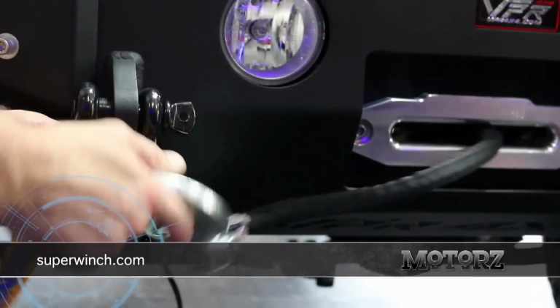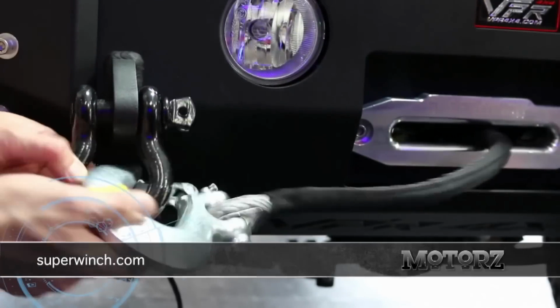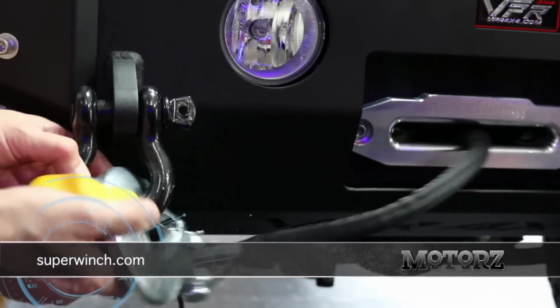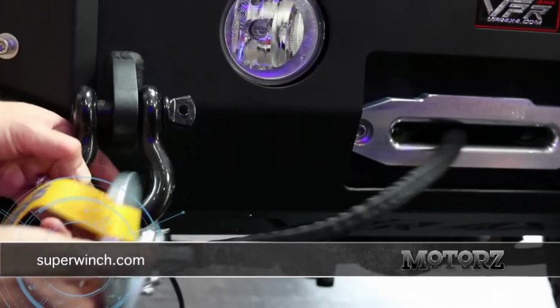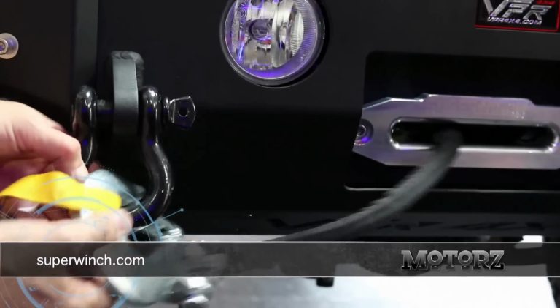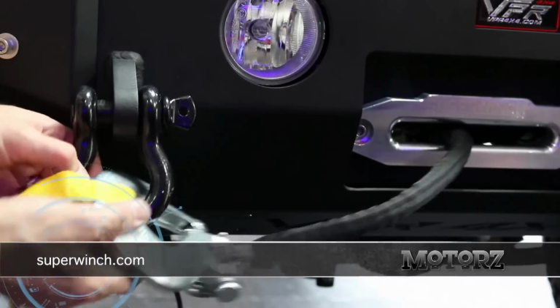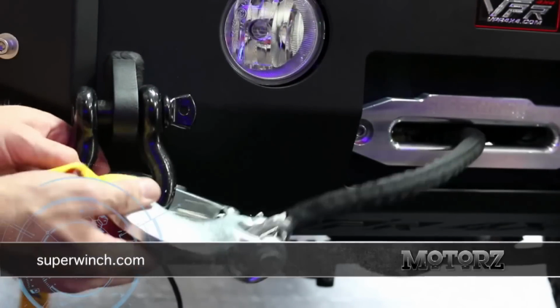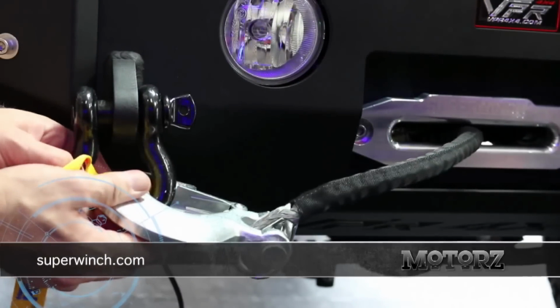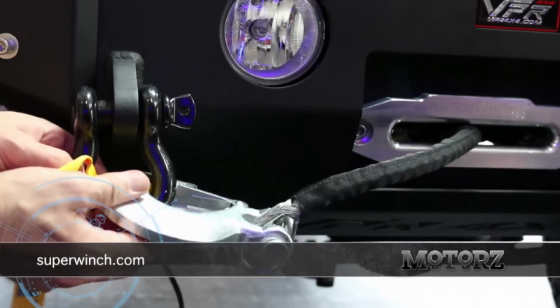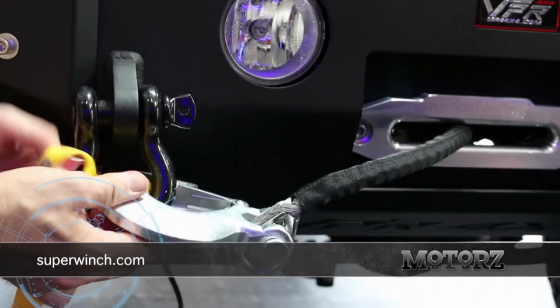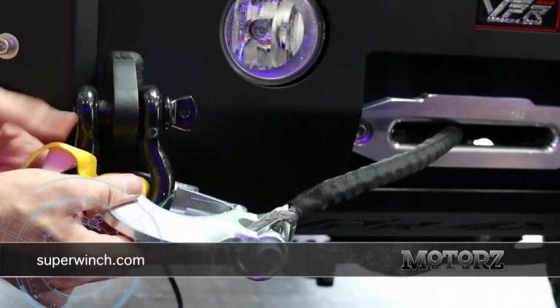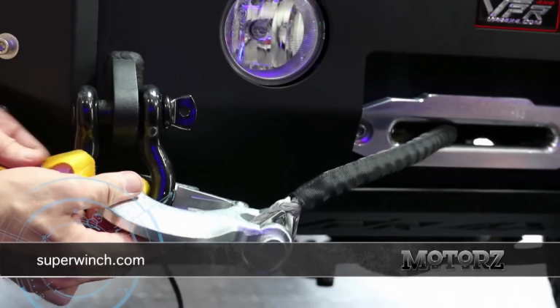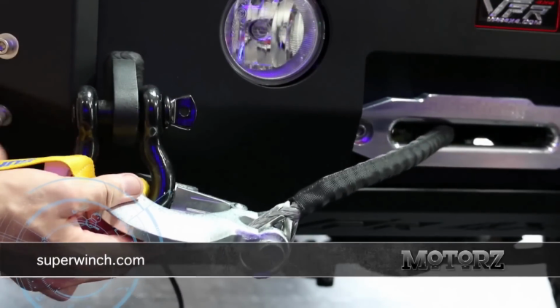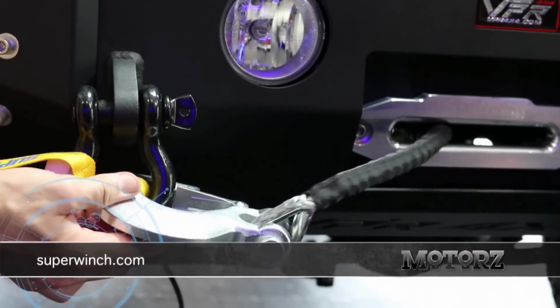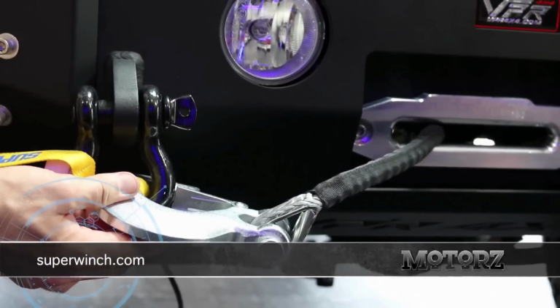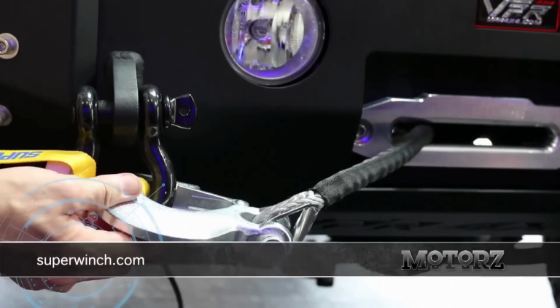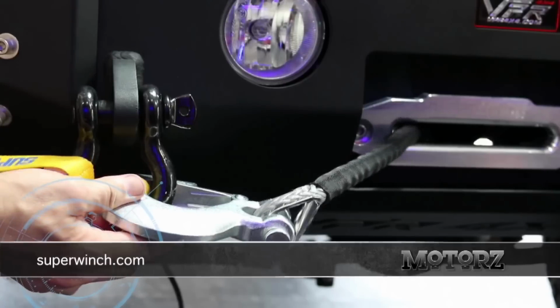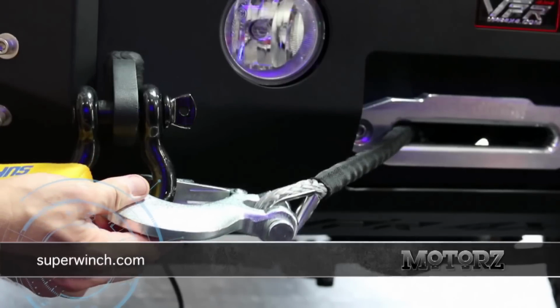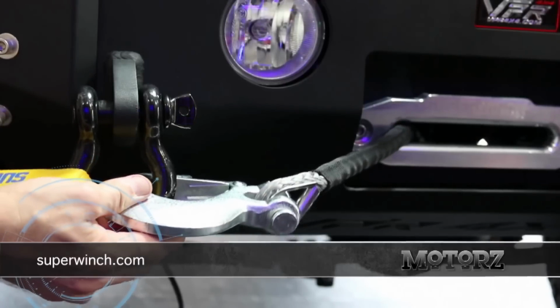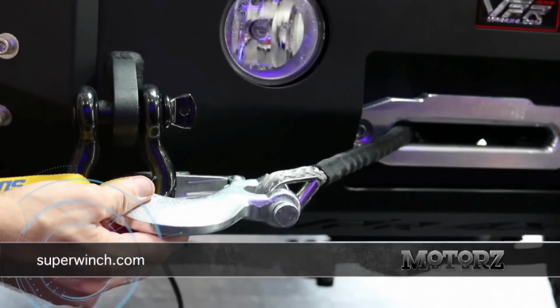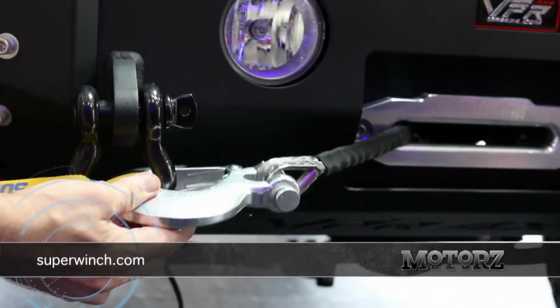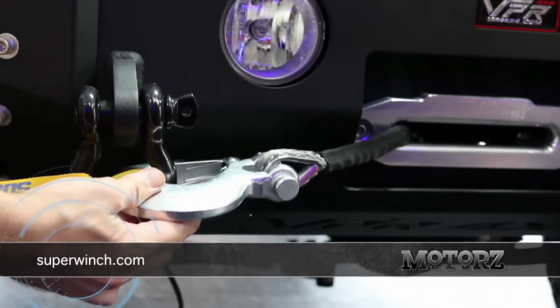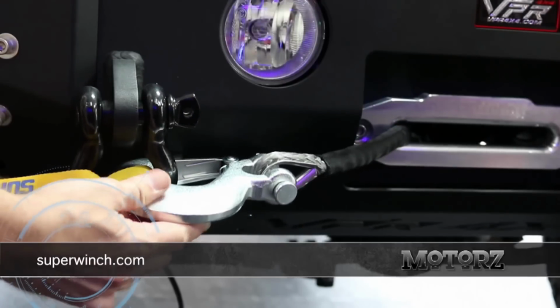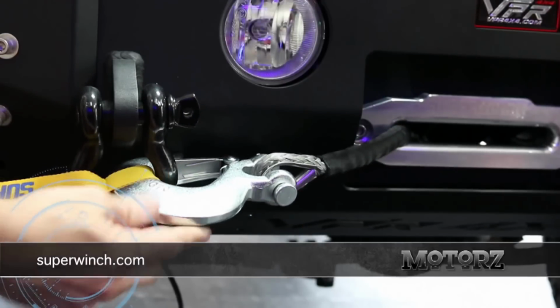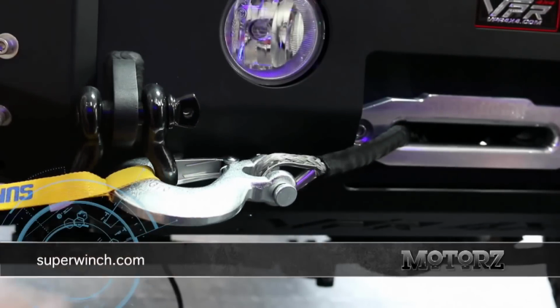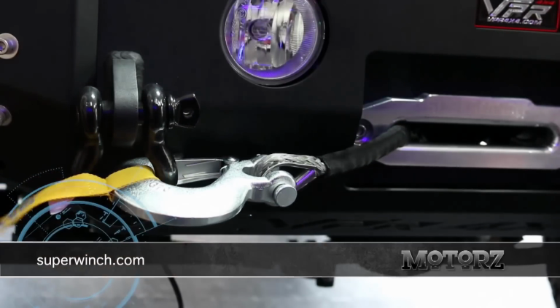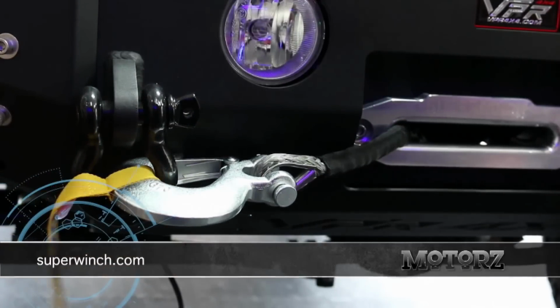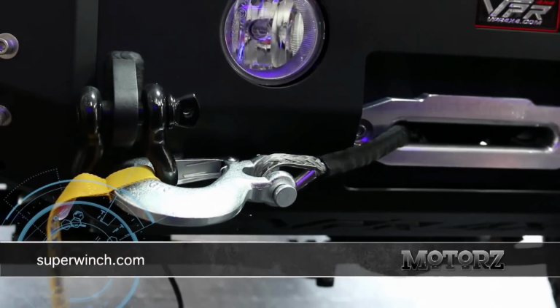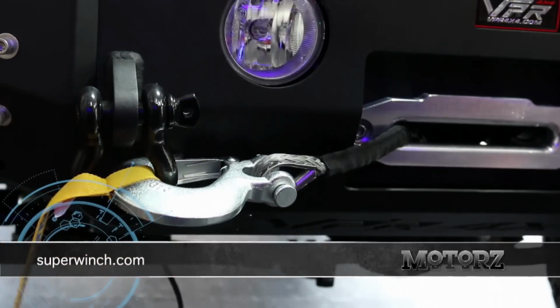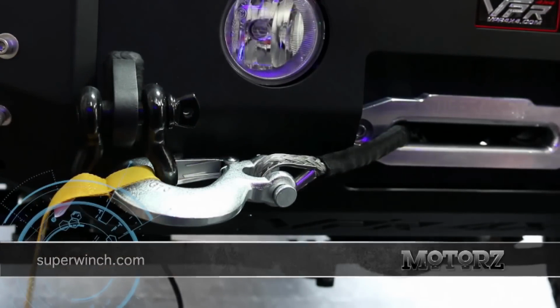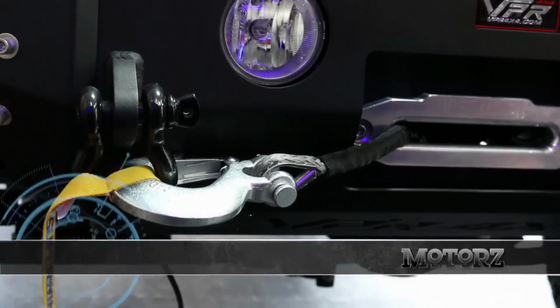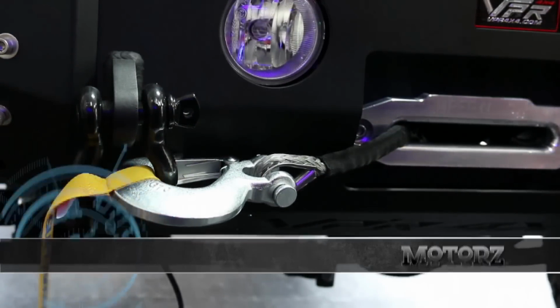For more information on Super Winch's wide range of winches and accessories, head to SuperWinch.com.